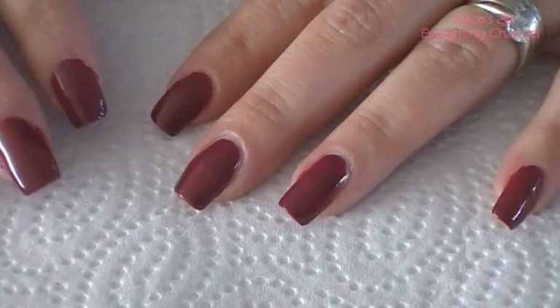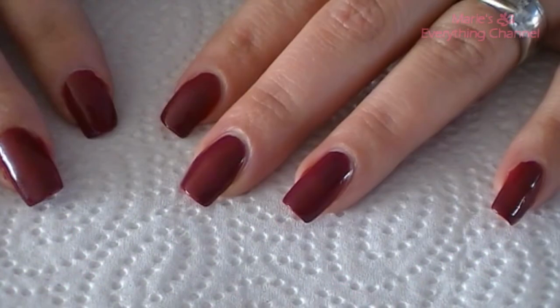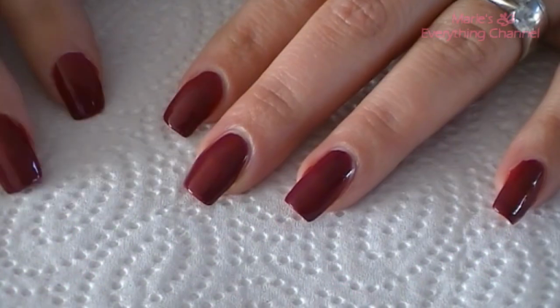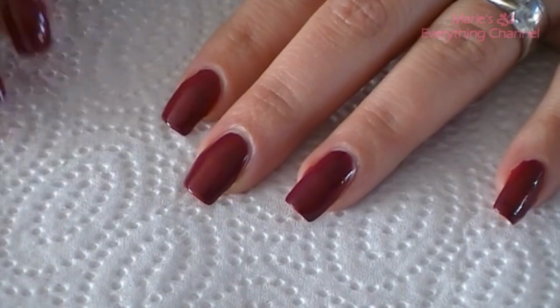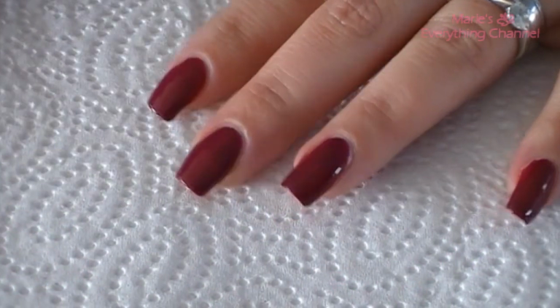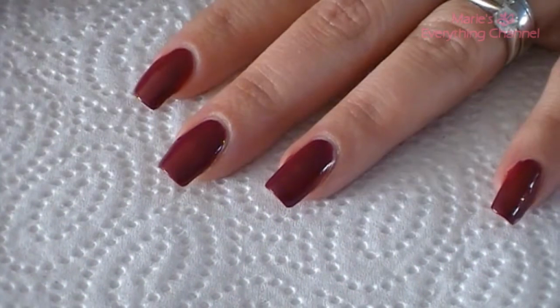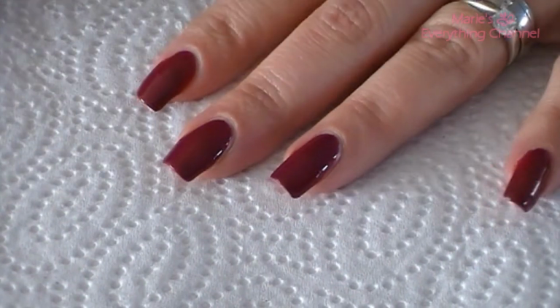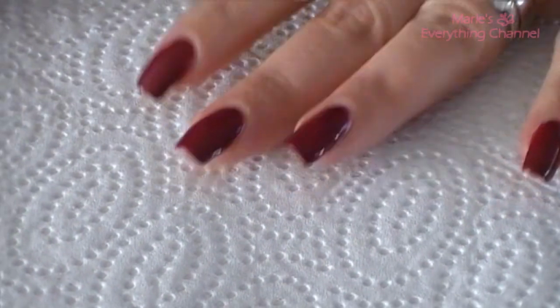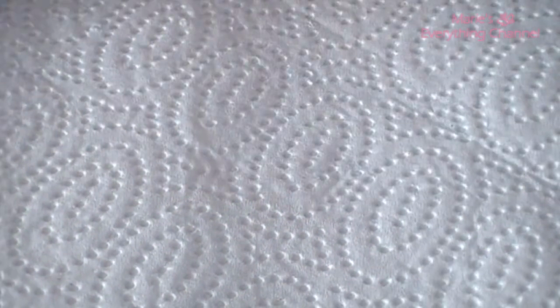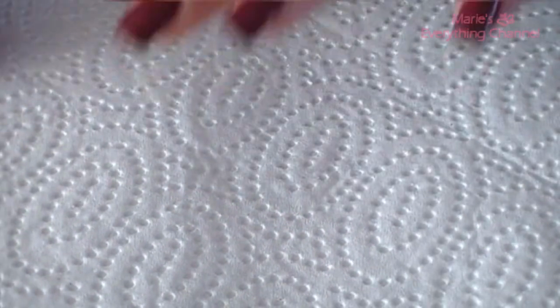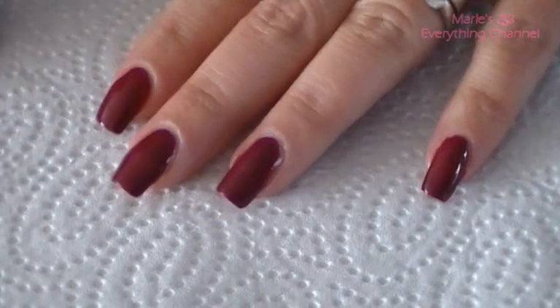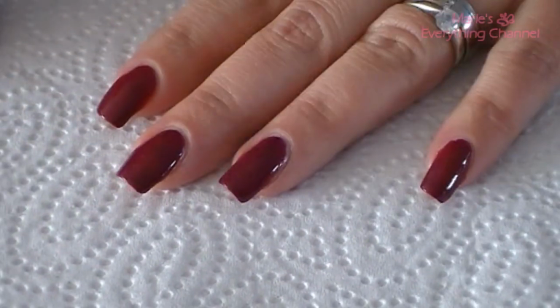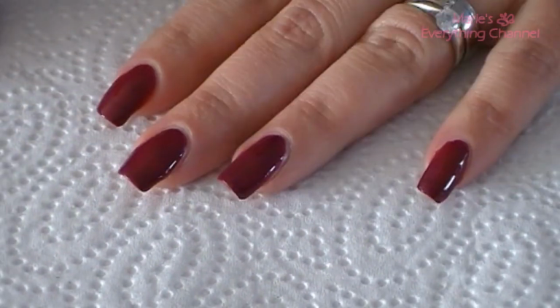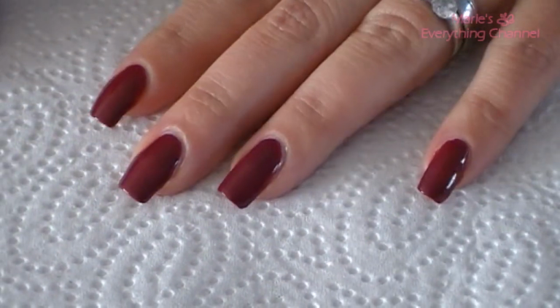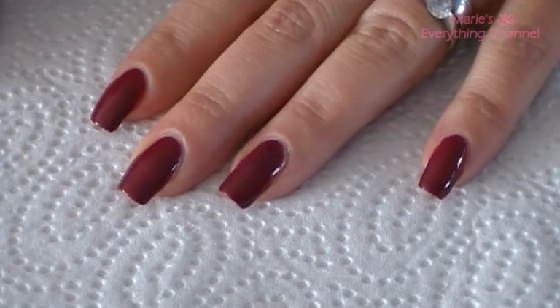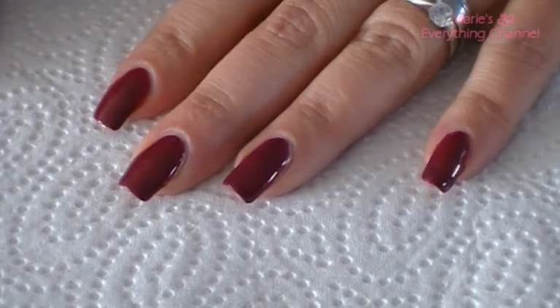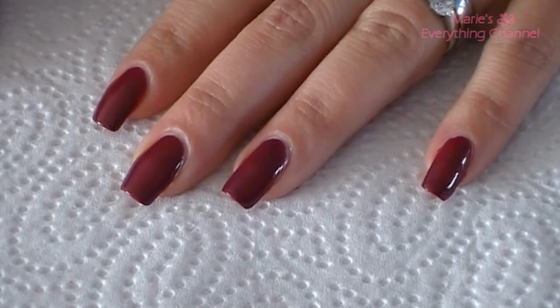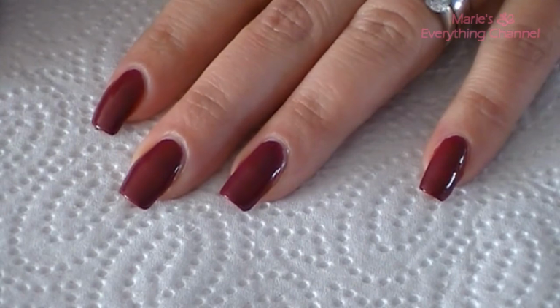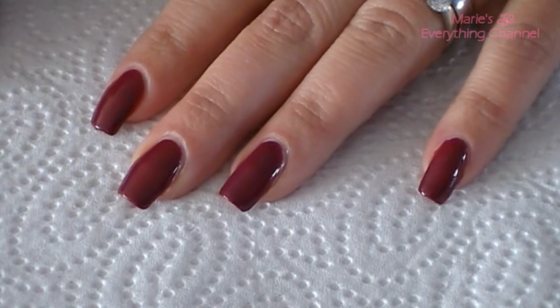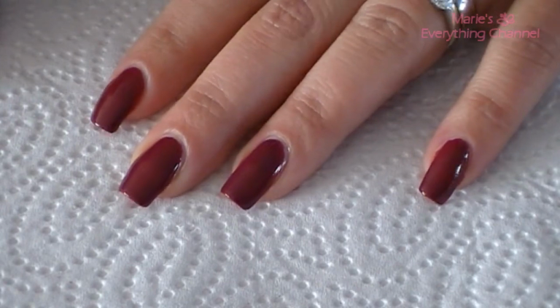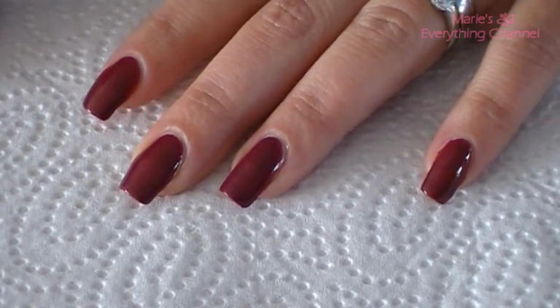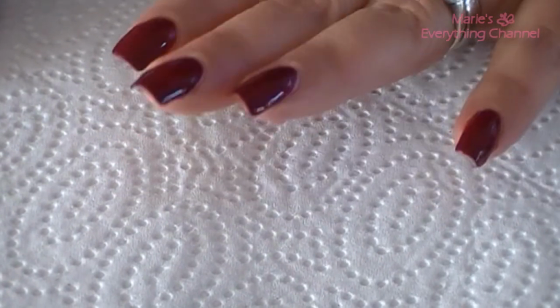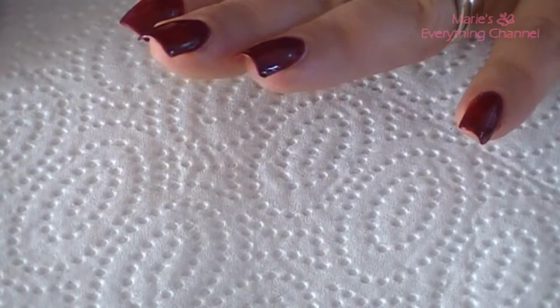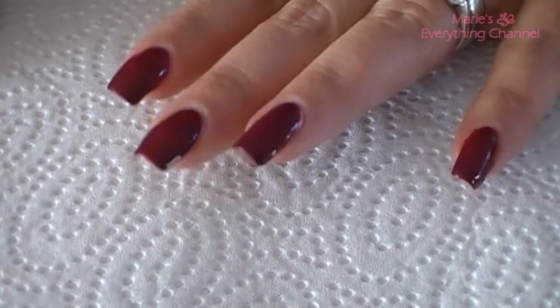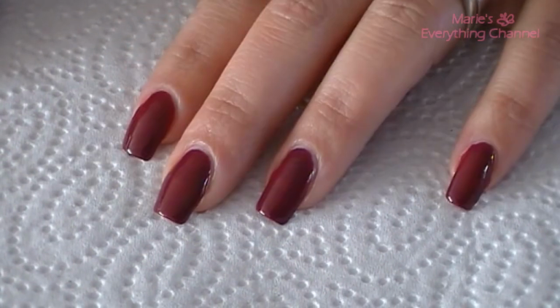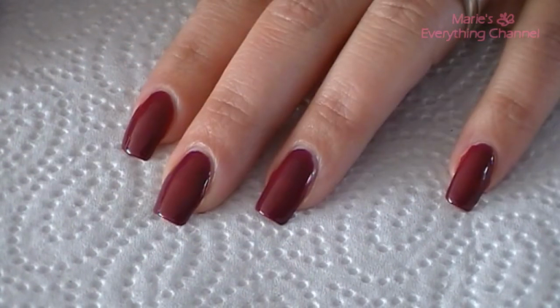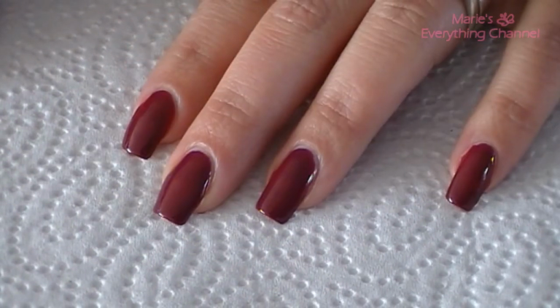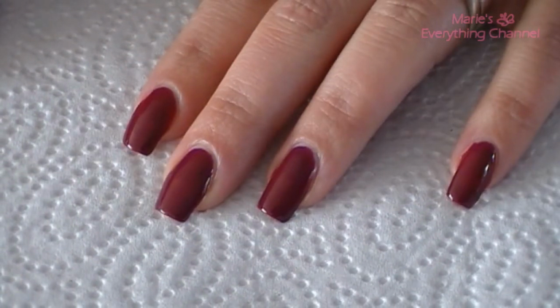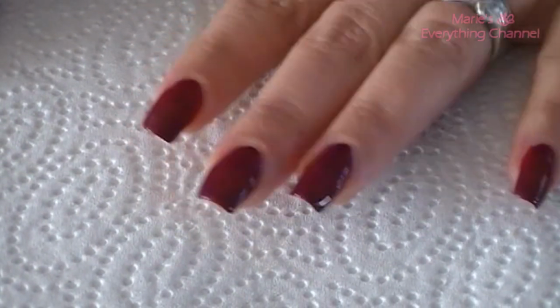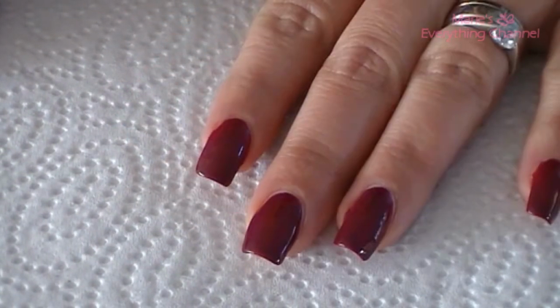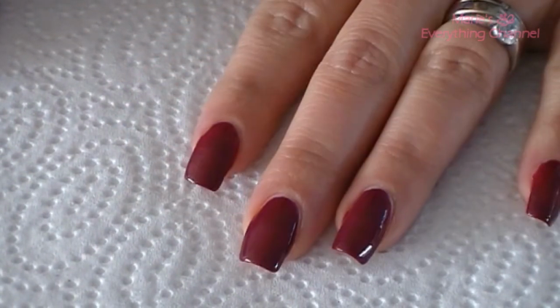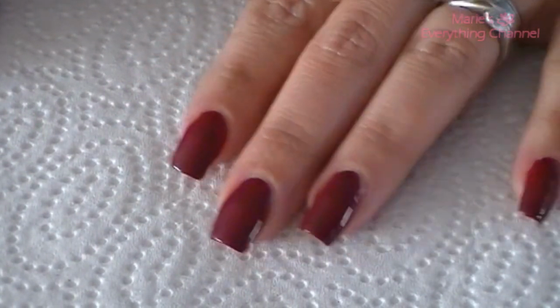Hi guys, it's me, Marie. Today I have another nail art for you.